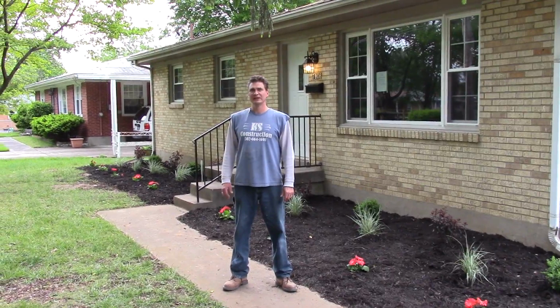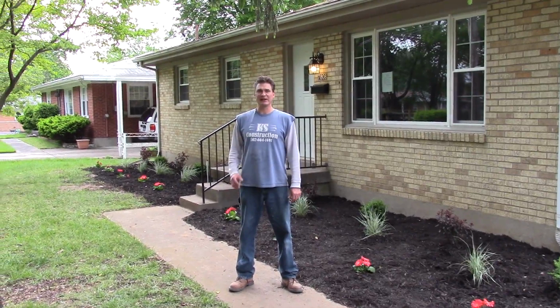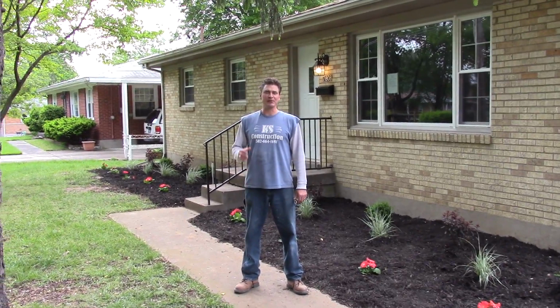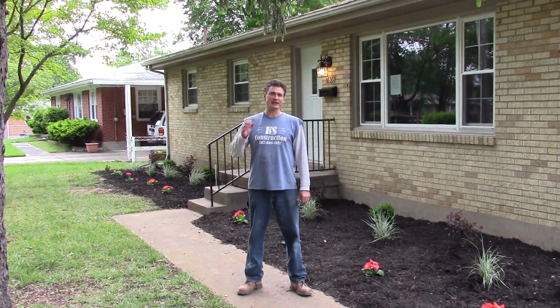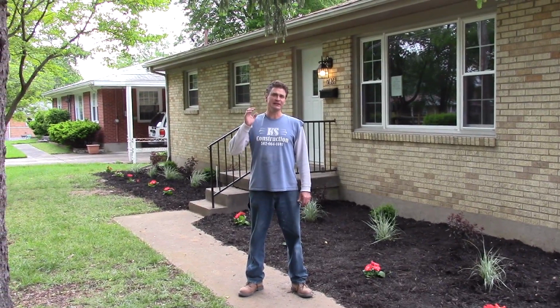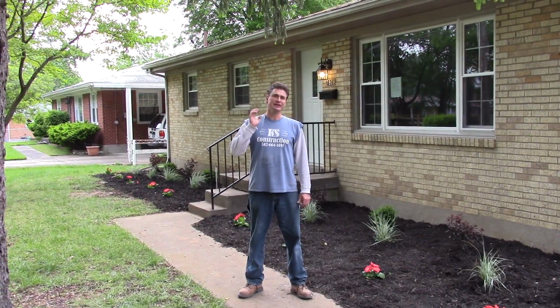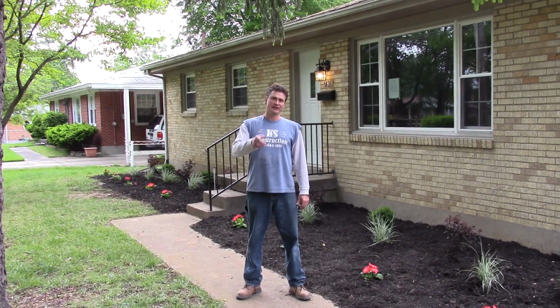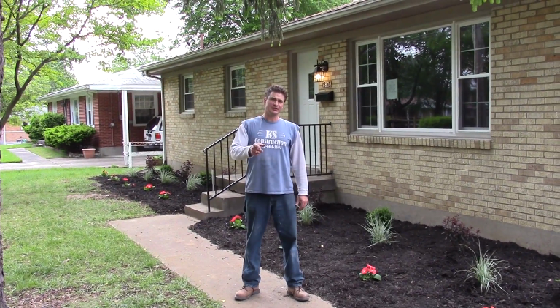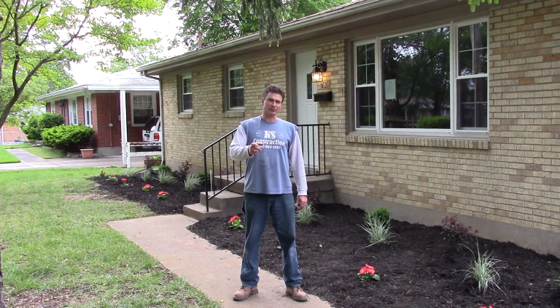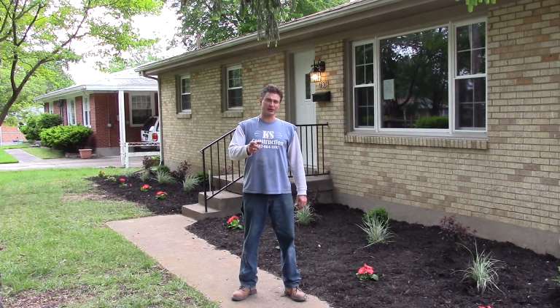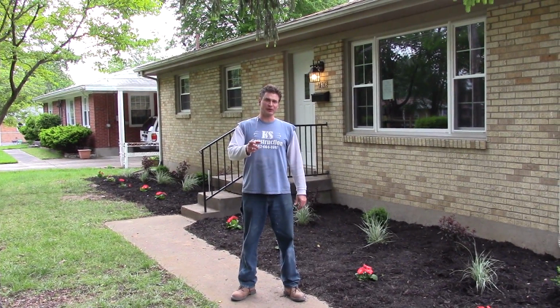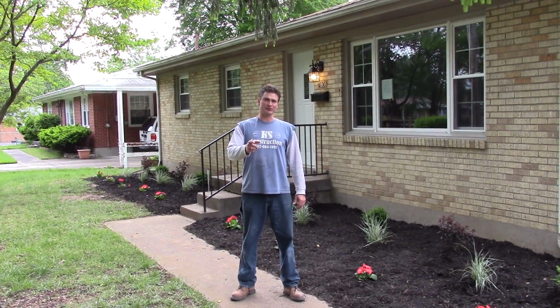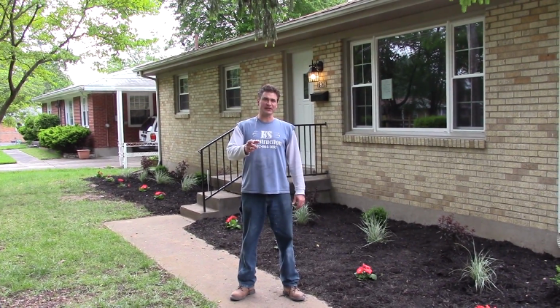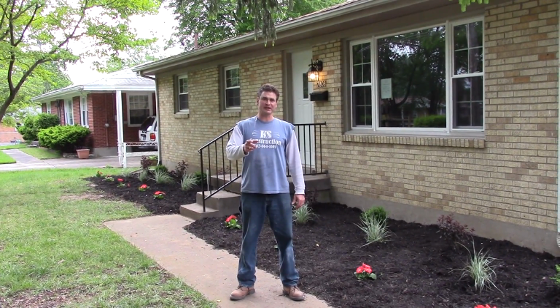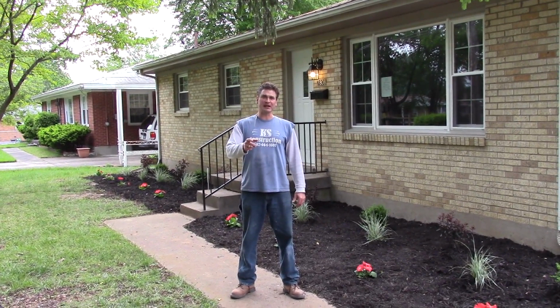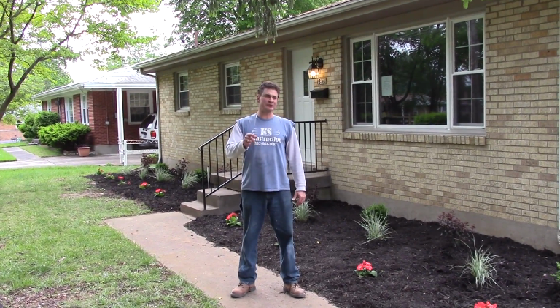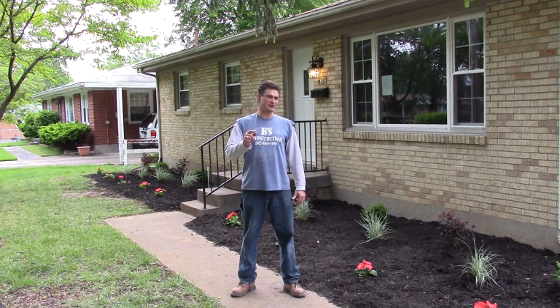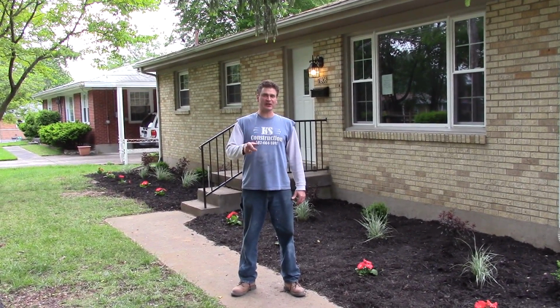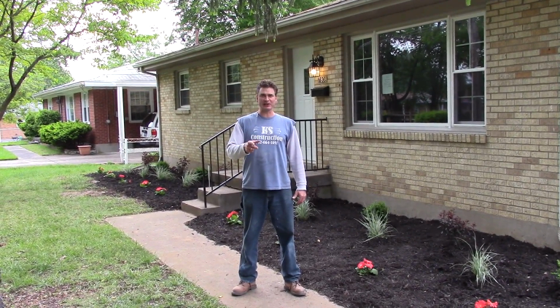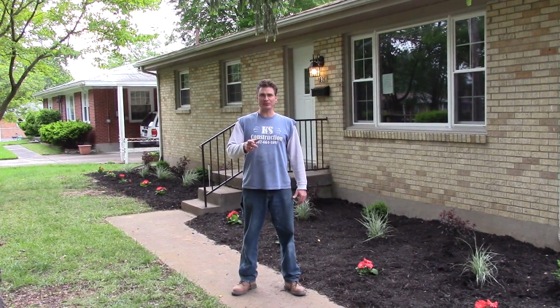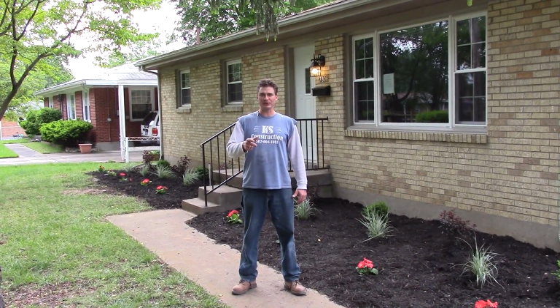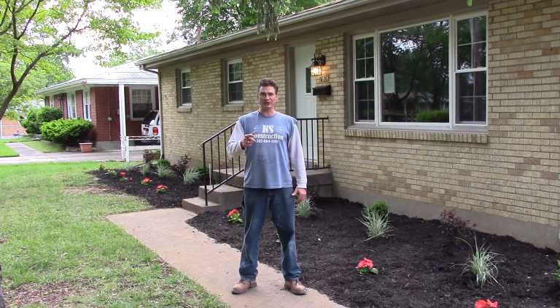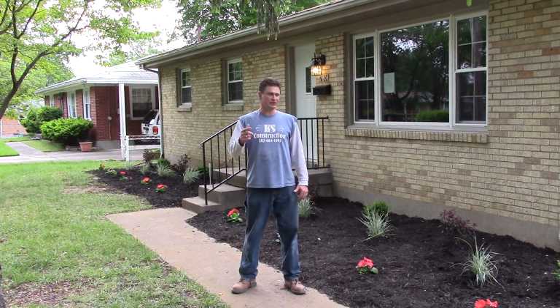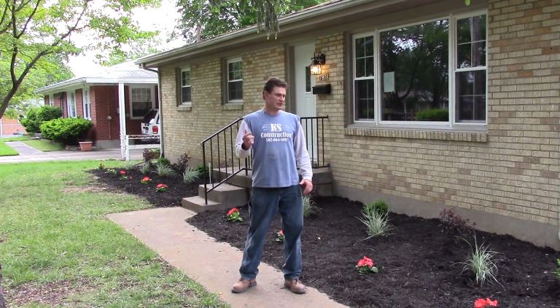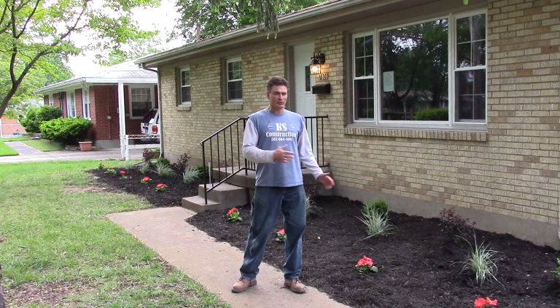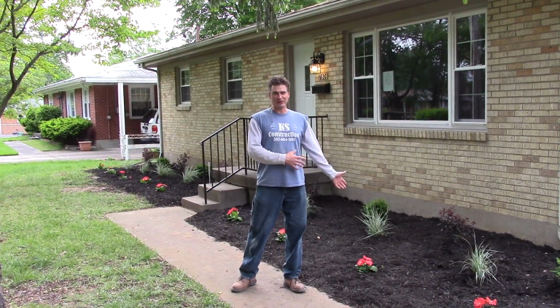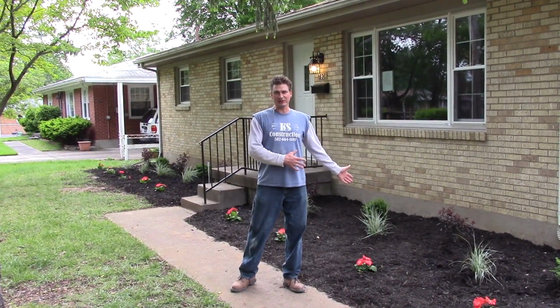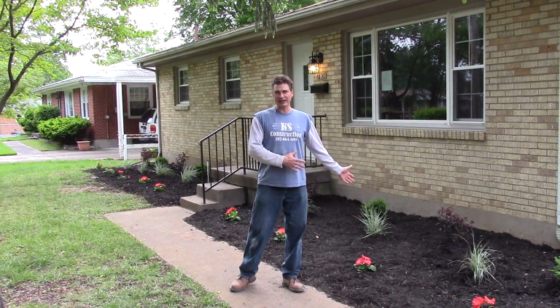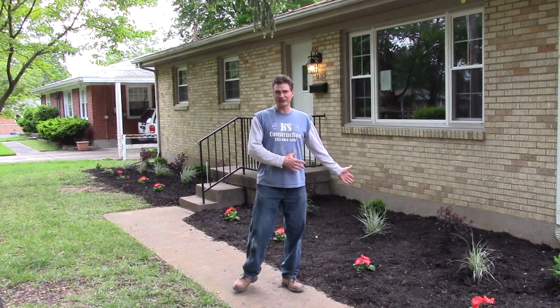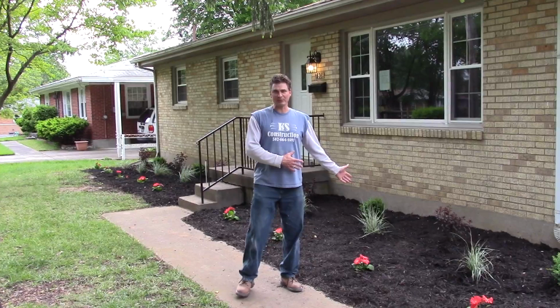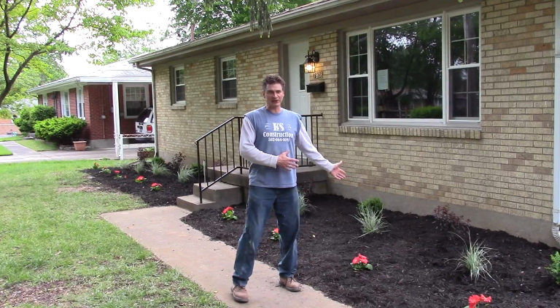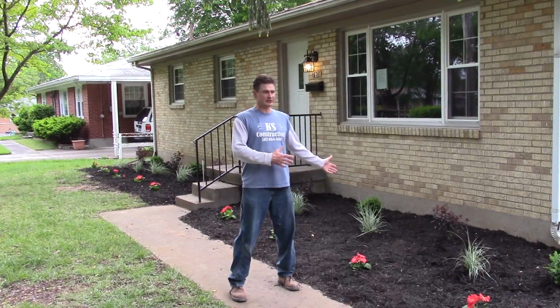Hey everybody, DerberCityFlippers.com, just checking in with you — we've got our landscaping in.